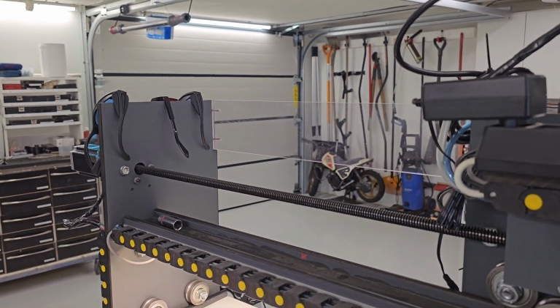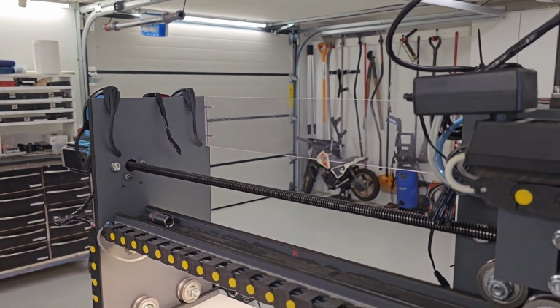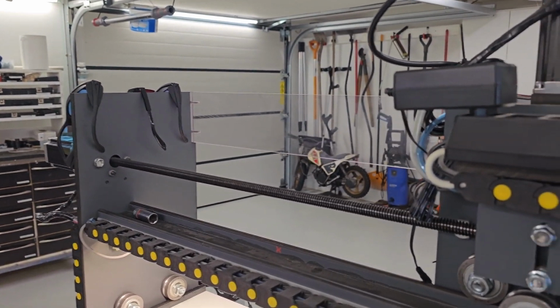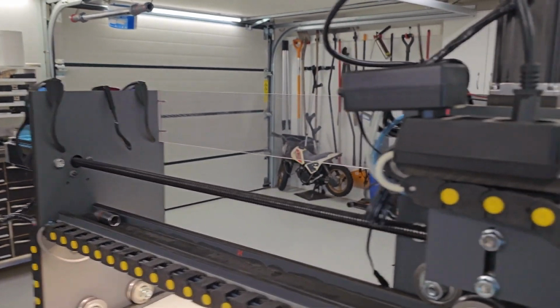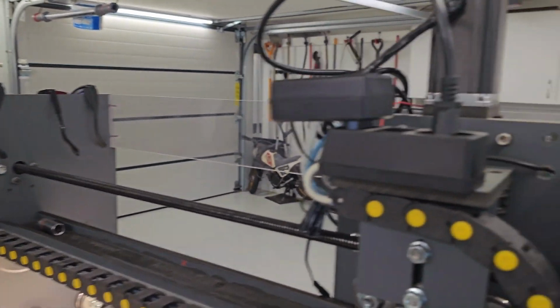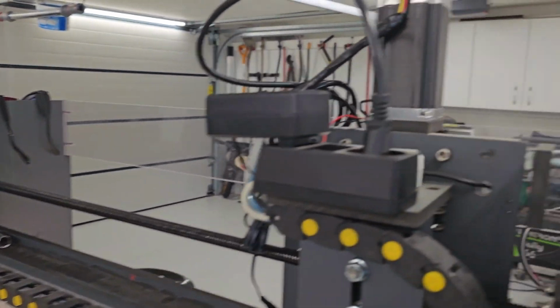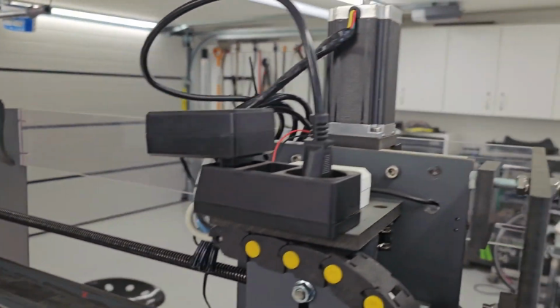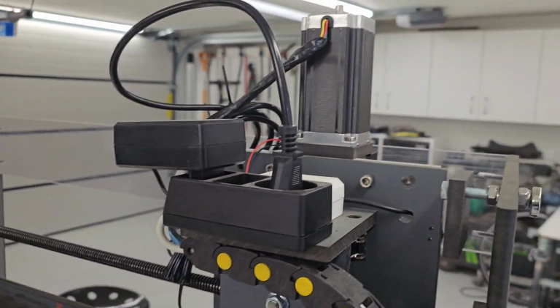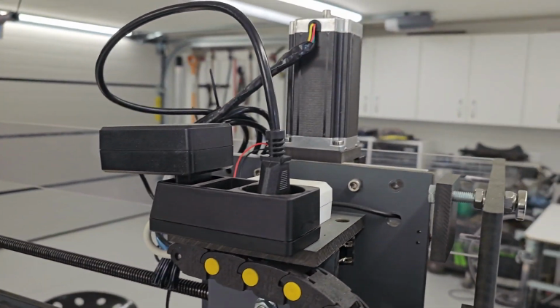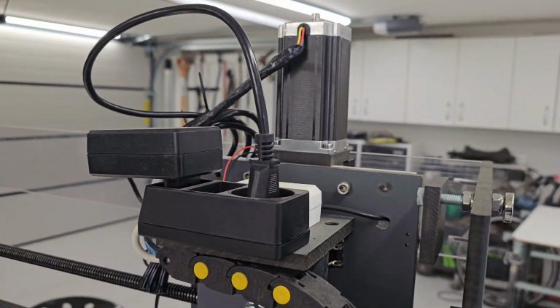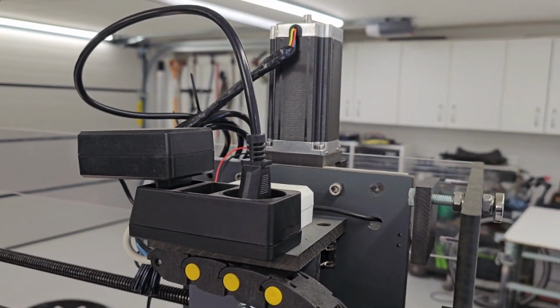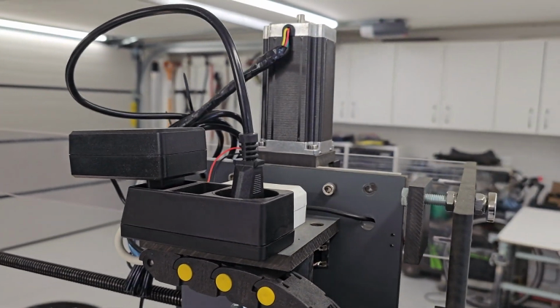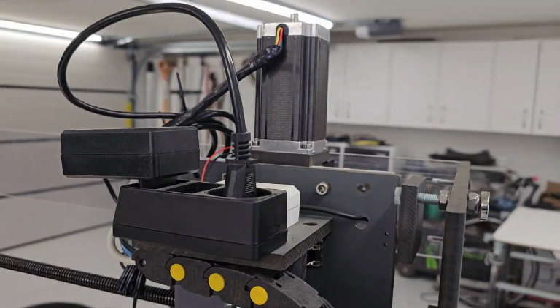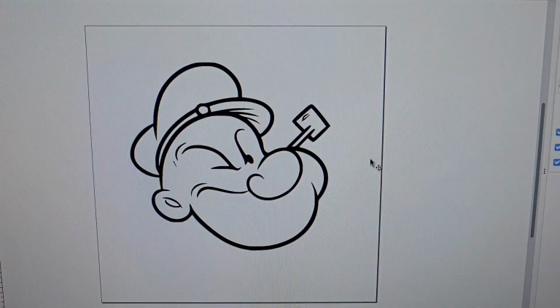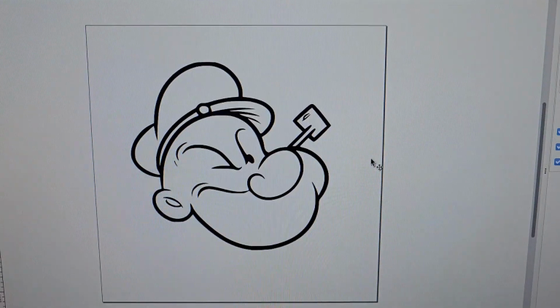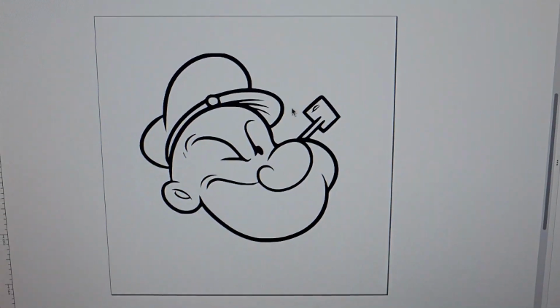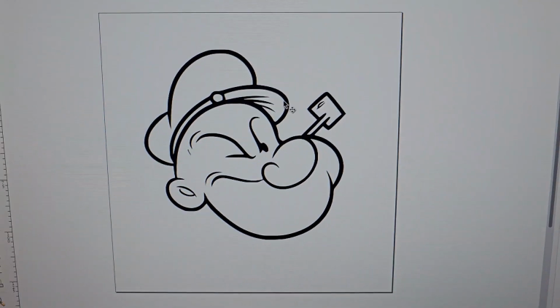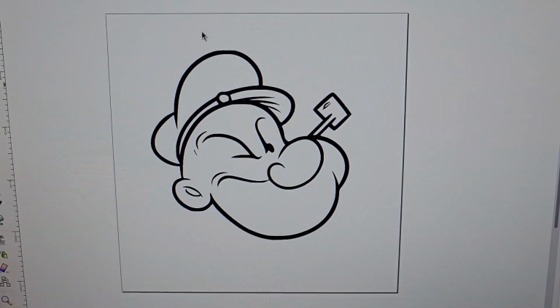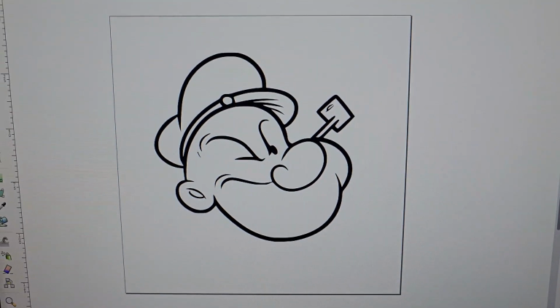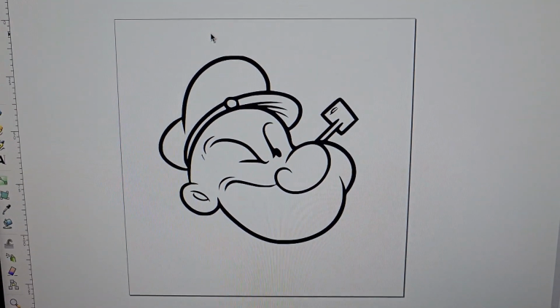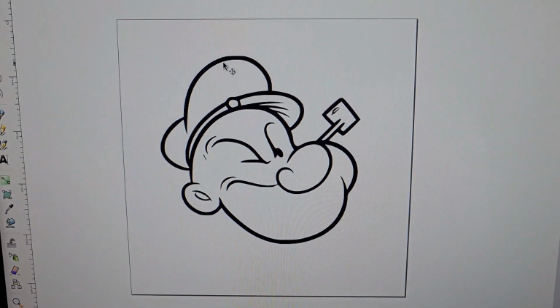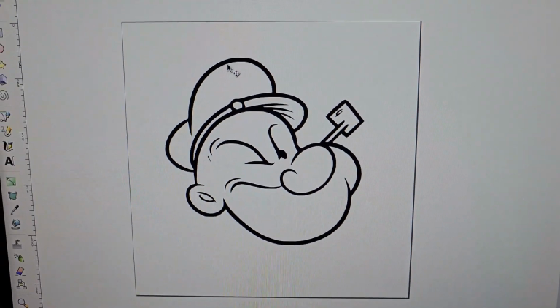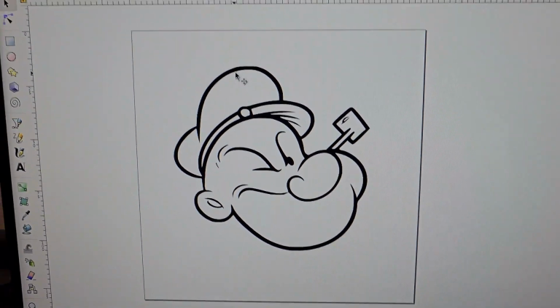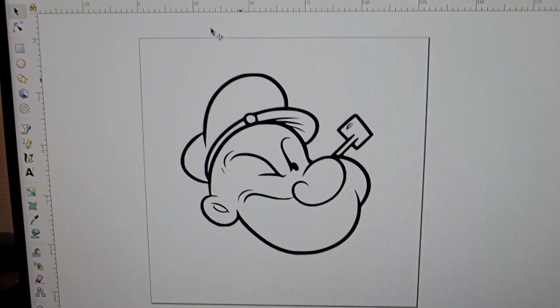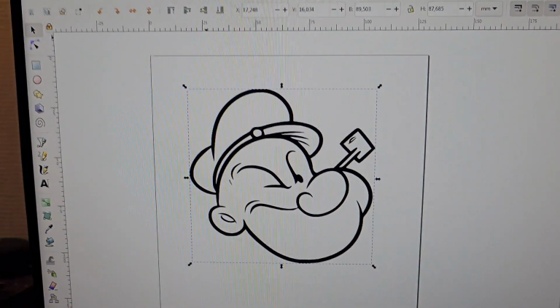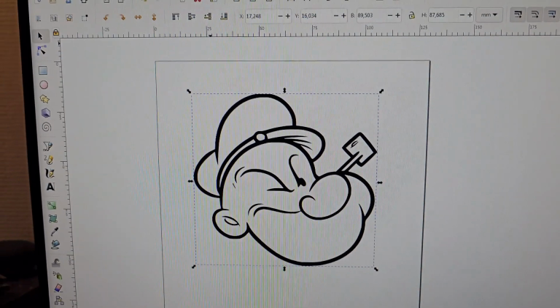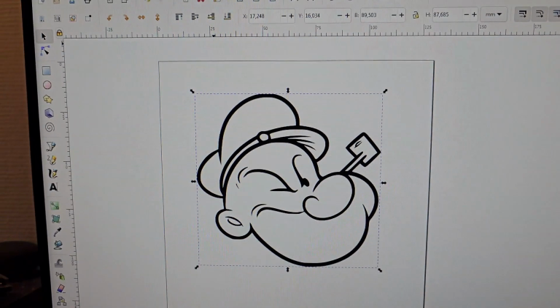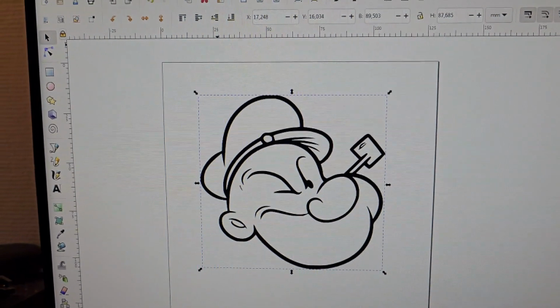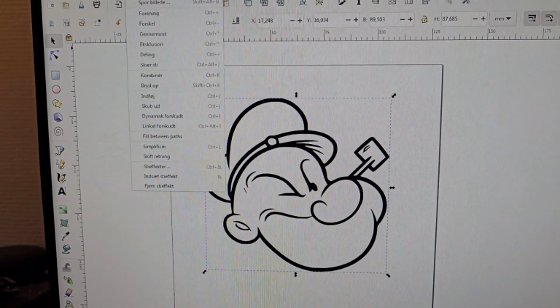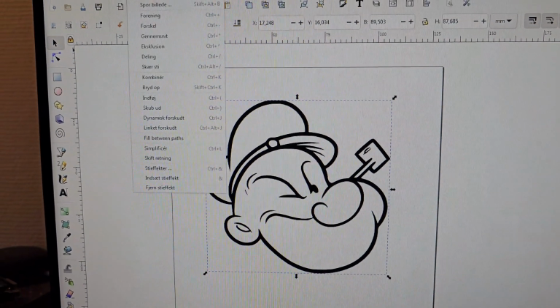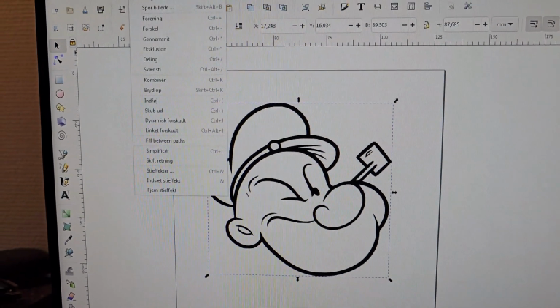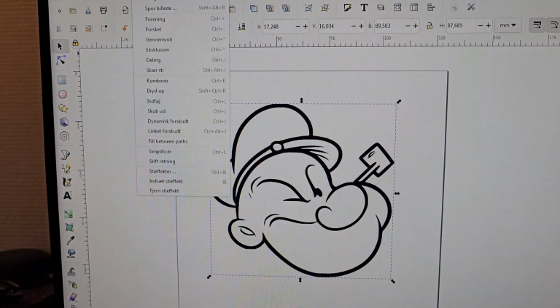To demonstrate this machine, we will be cutting an acrylic engraved cutout of none other than Popeye the Sailor Man.